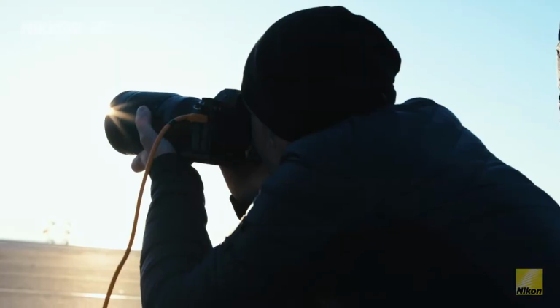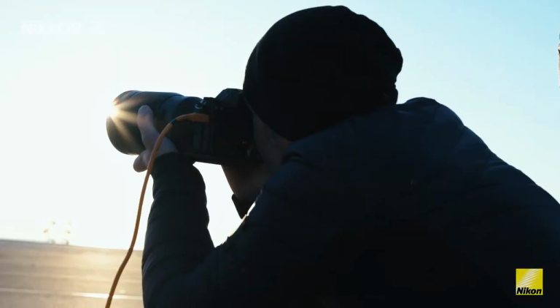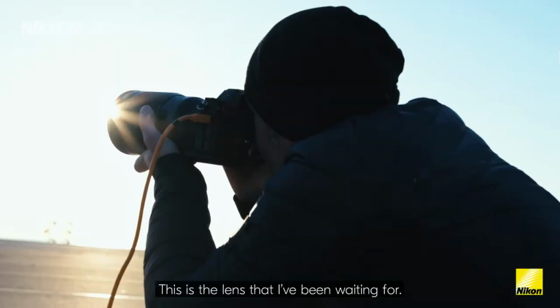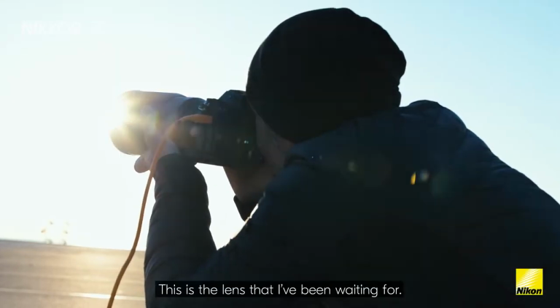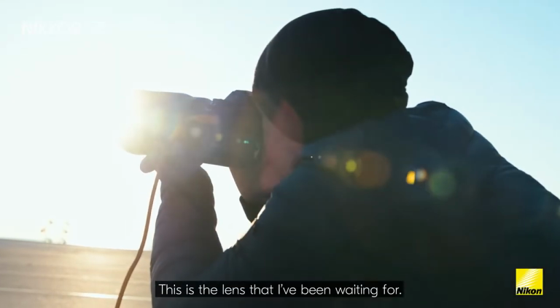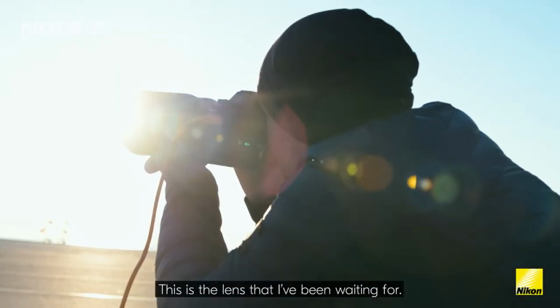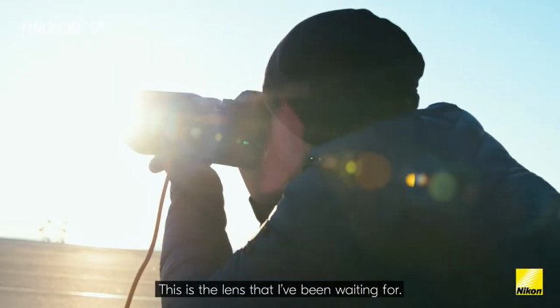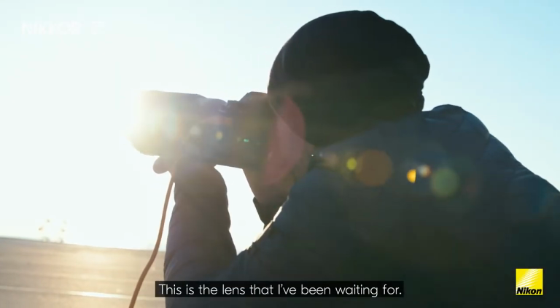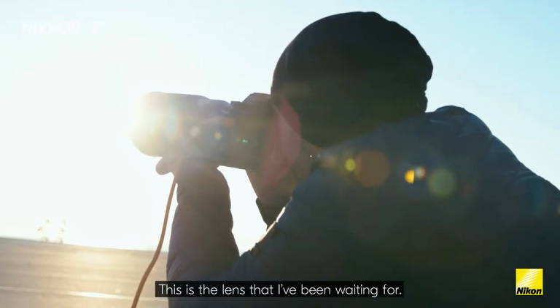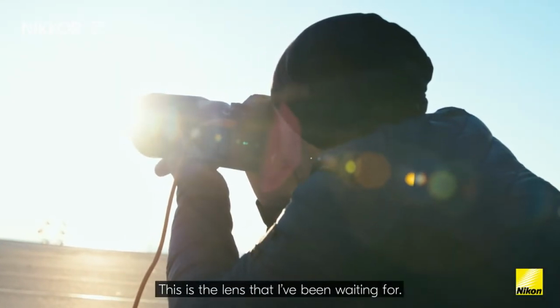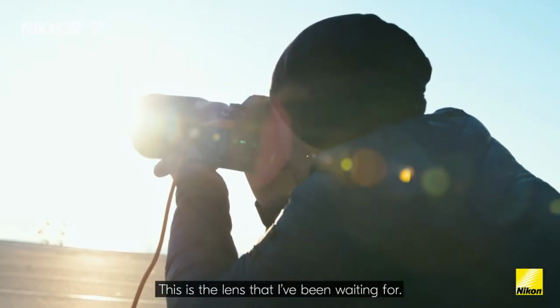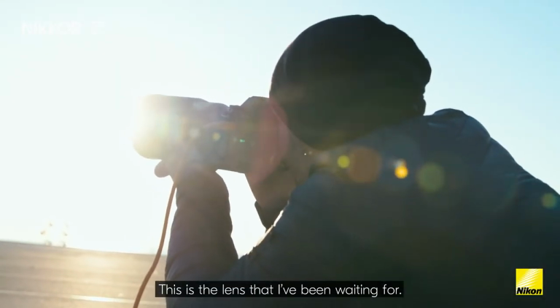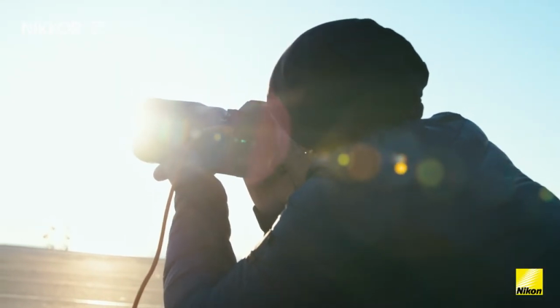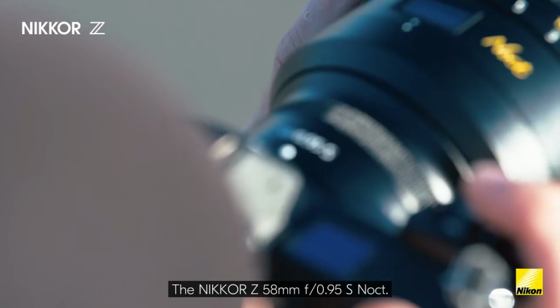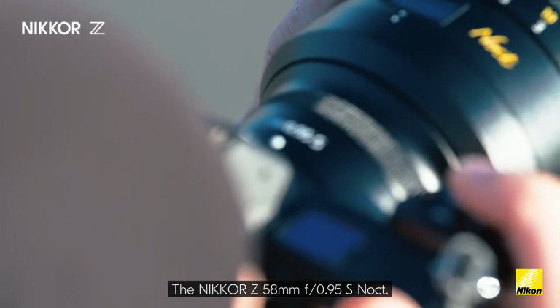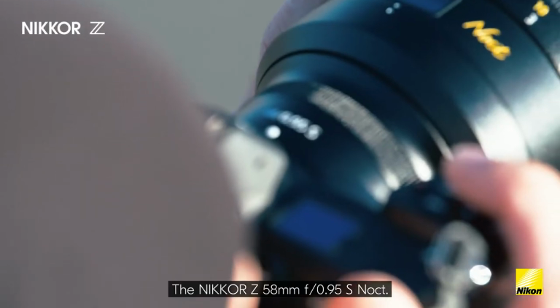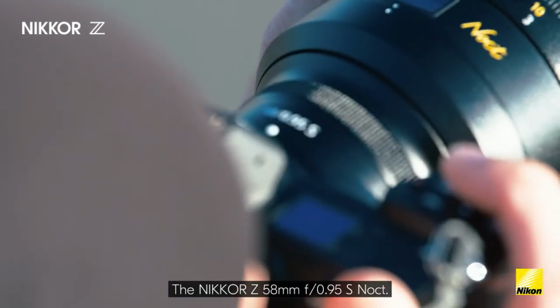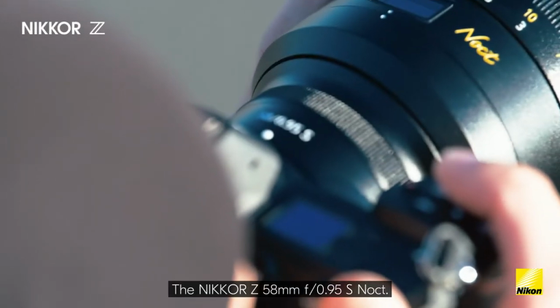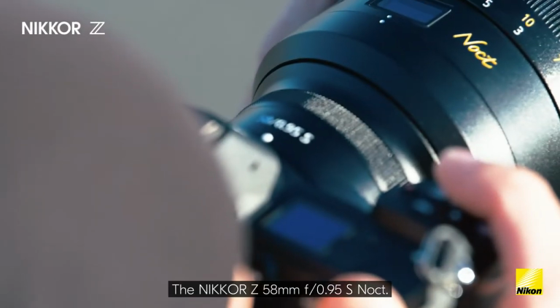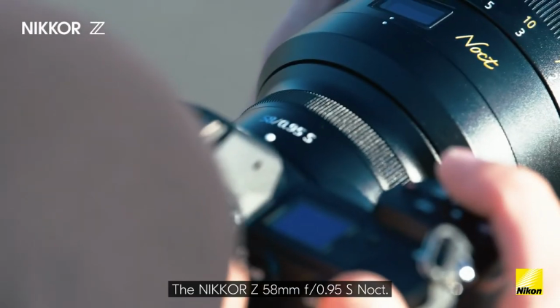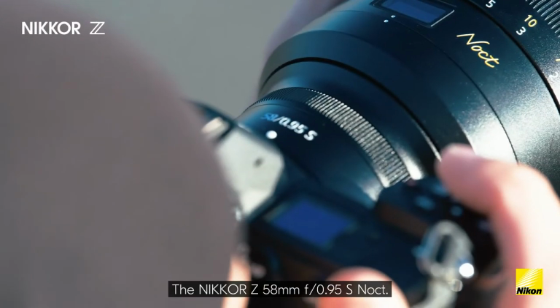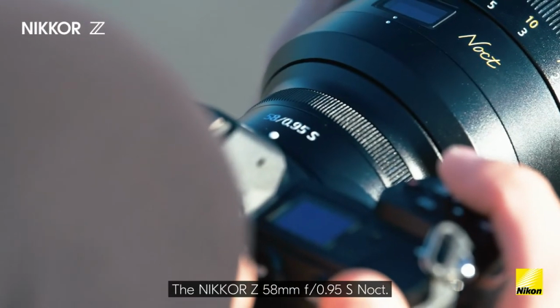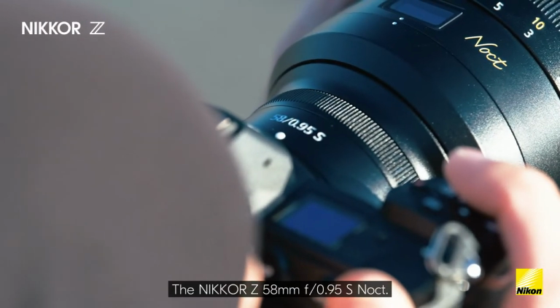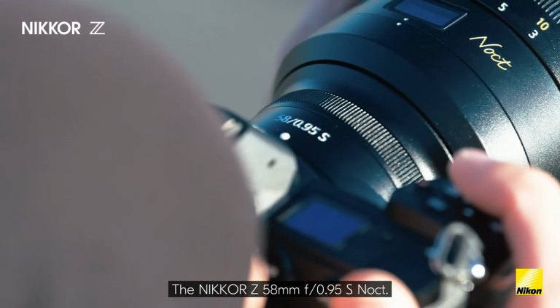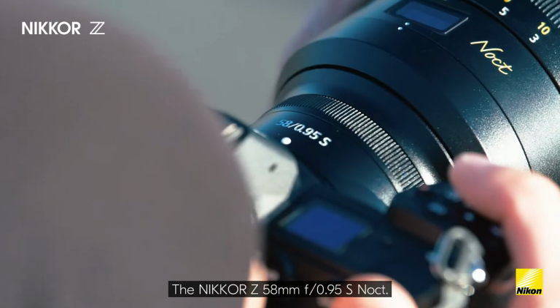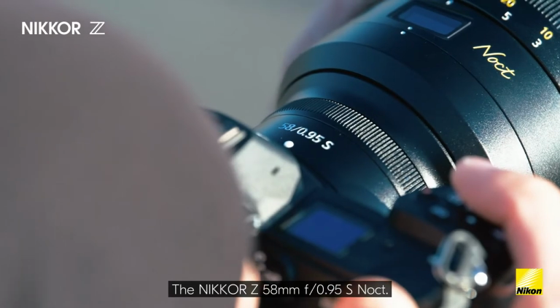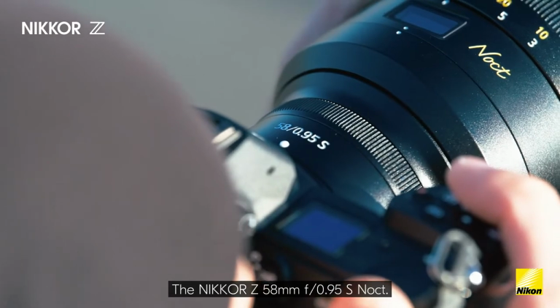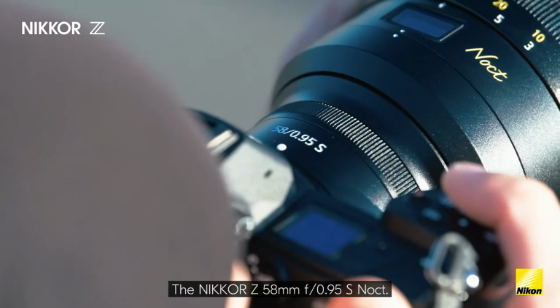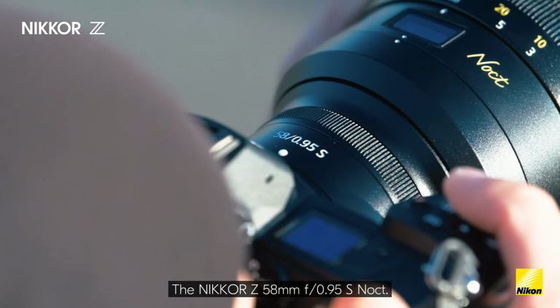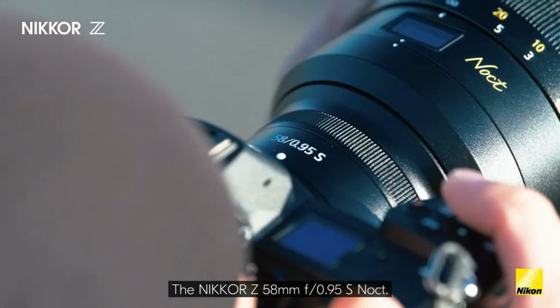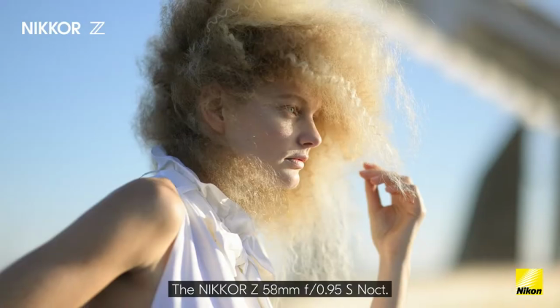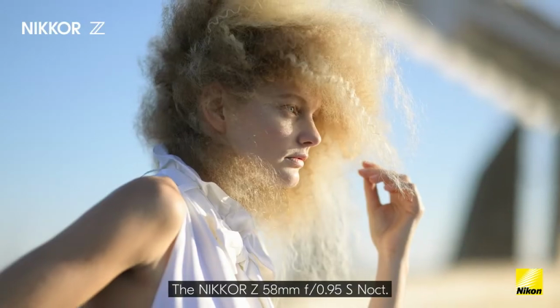This is the lens that I've been waiting for: the 58mm f/0.95 Nikkor Z NOCT.